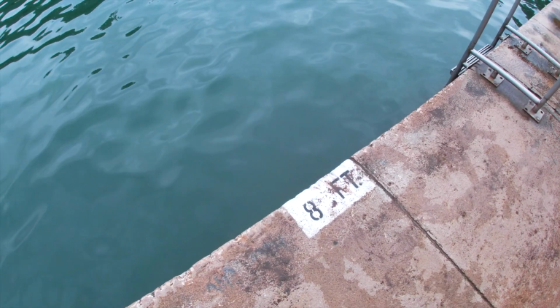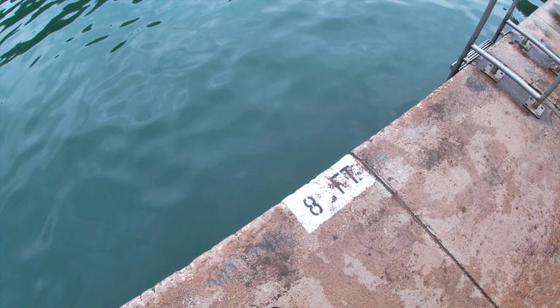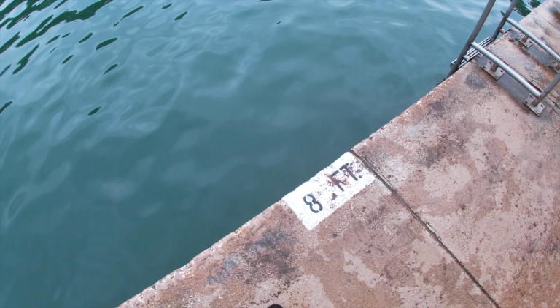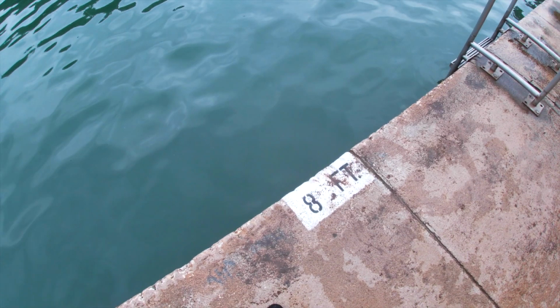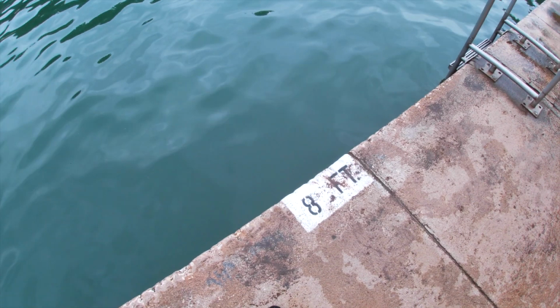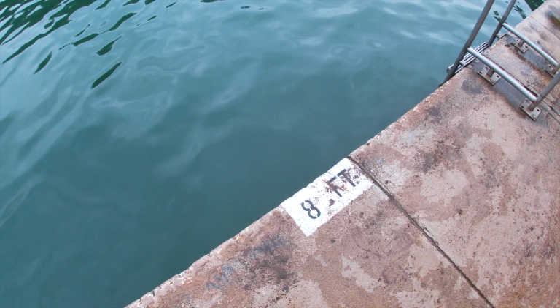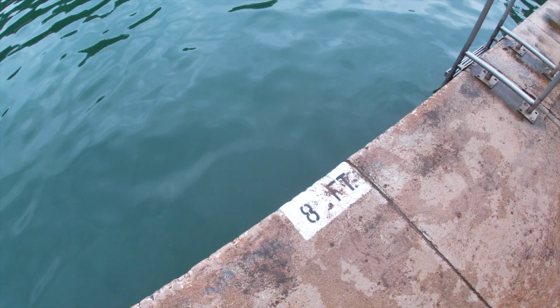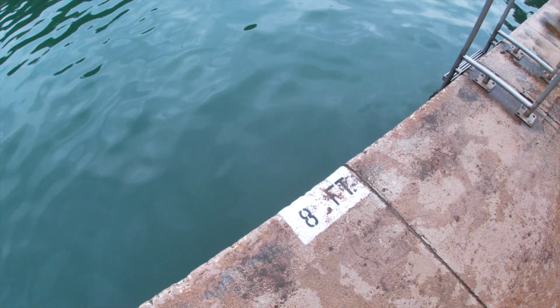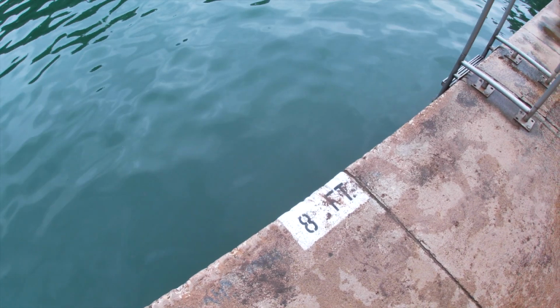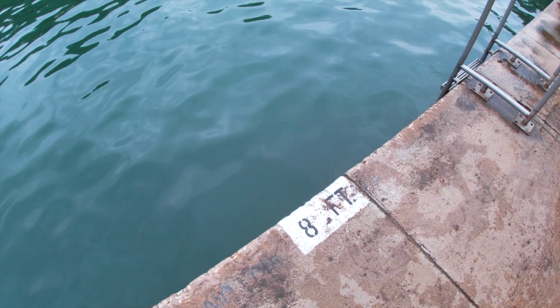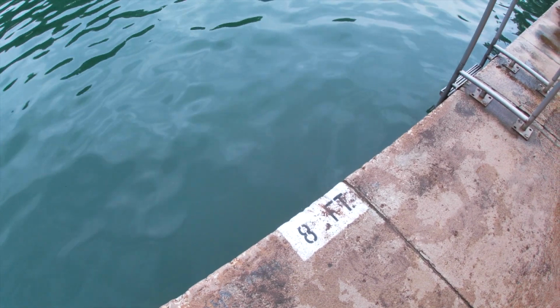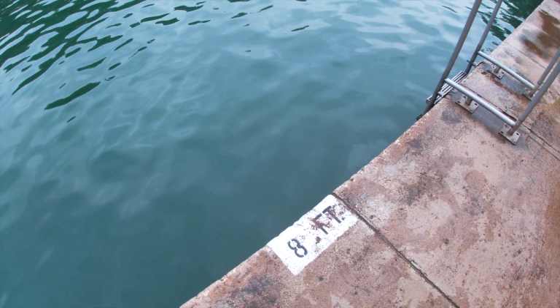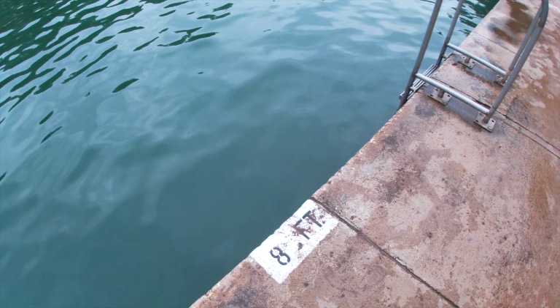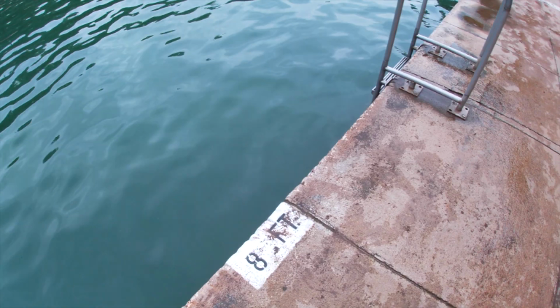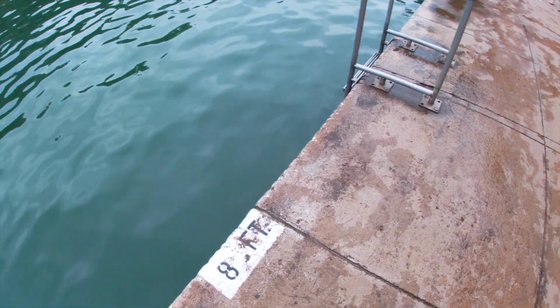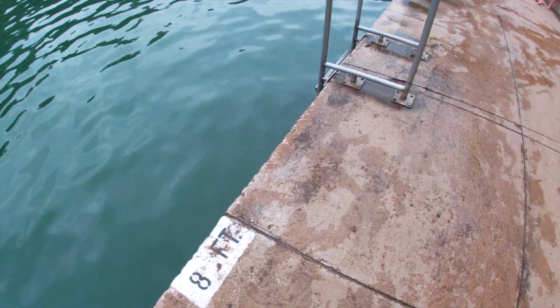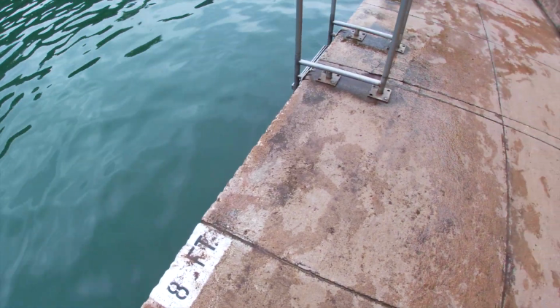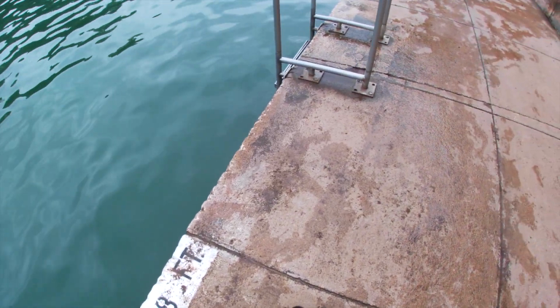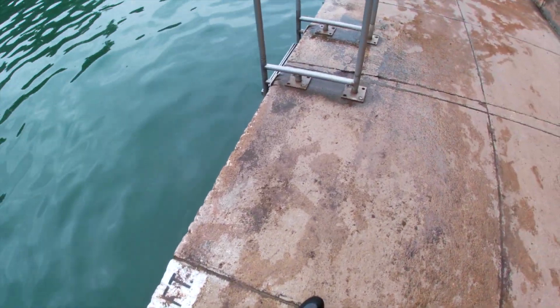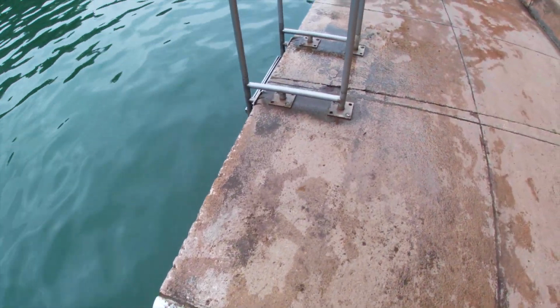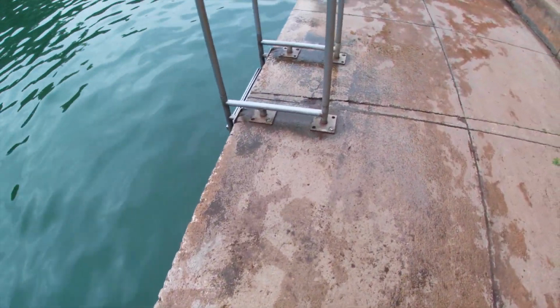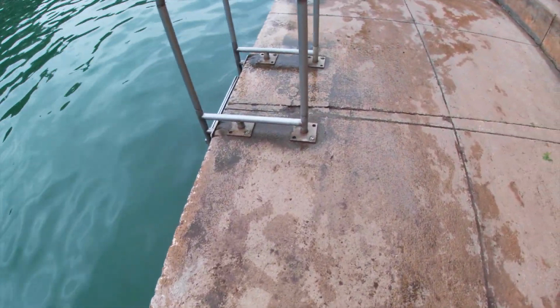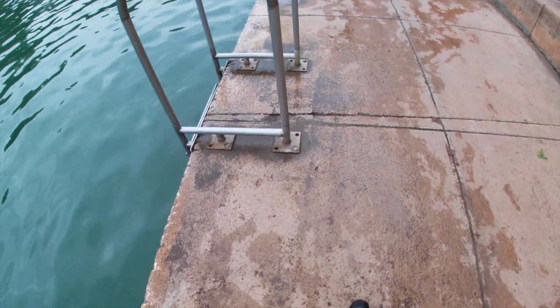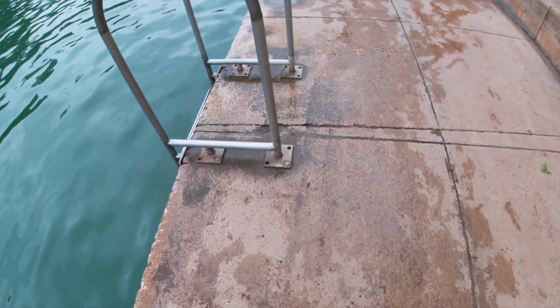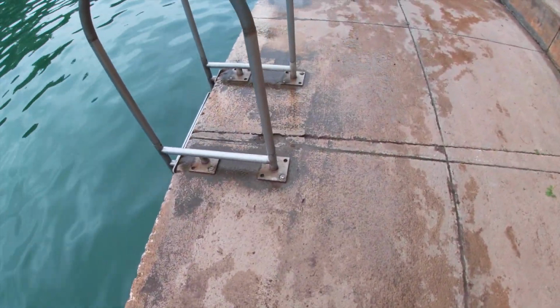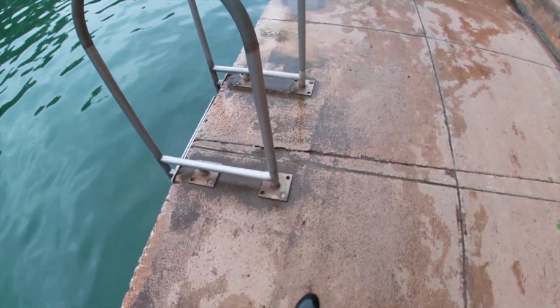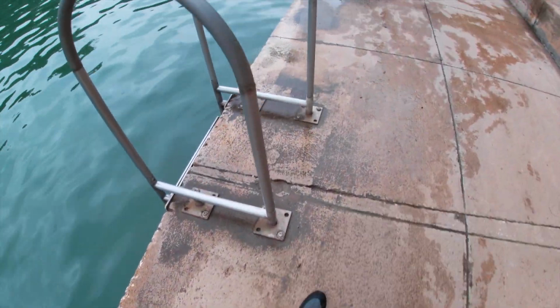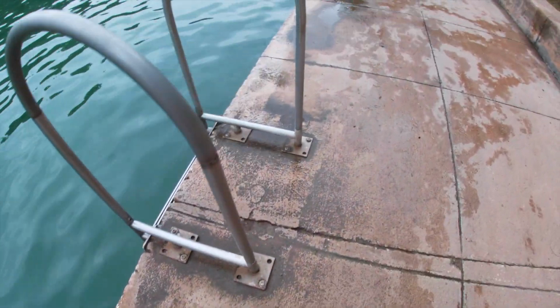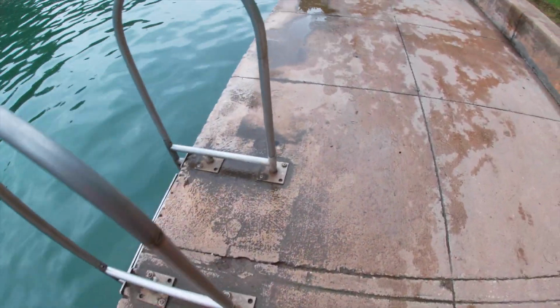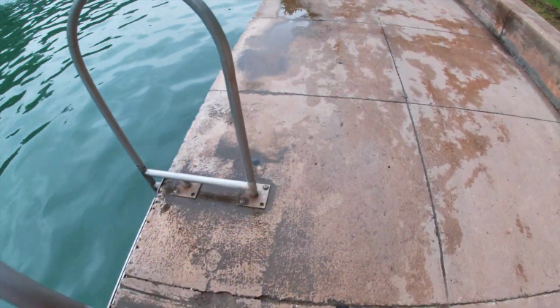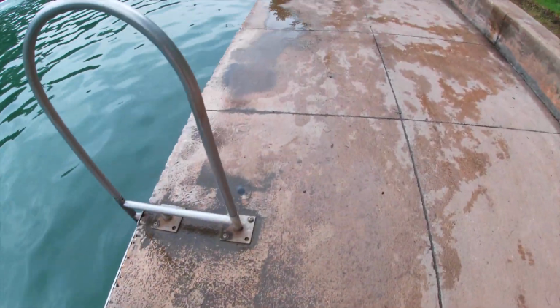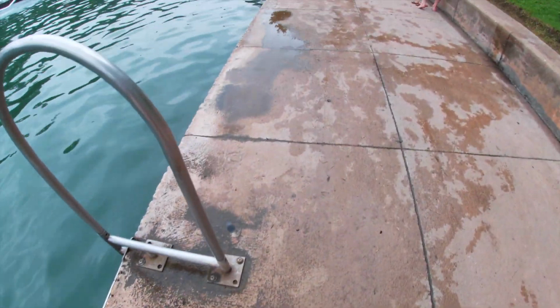As you can see, I'm now at the deep end of Barton Springs. I can see that it is eight feet deep.